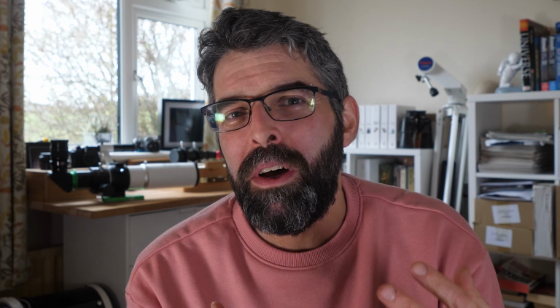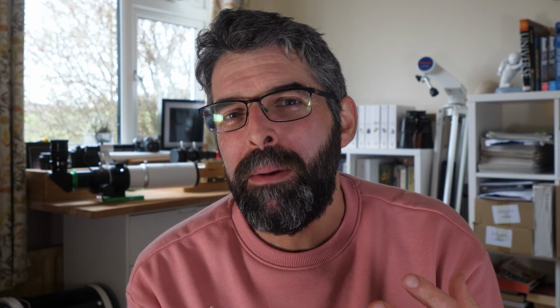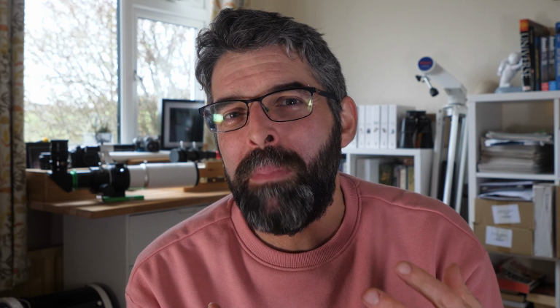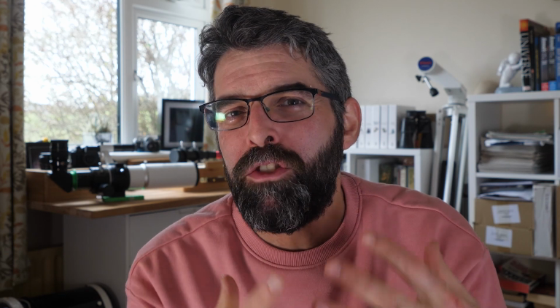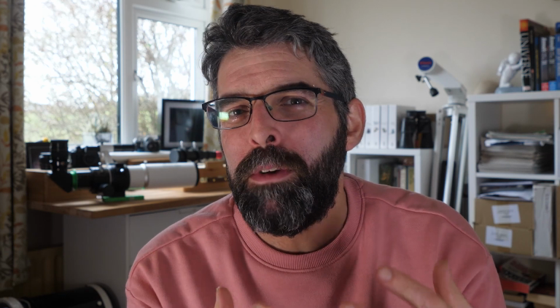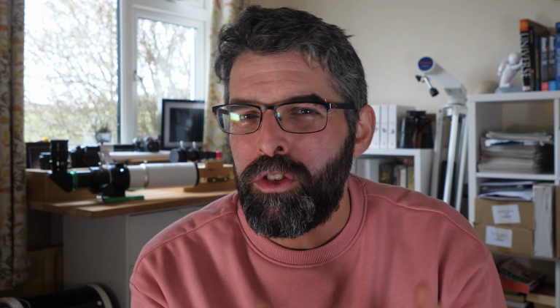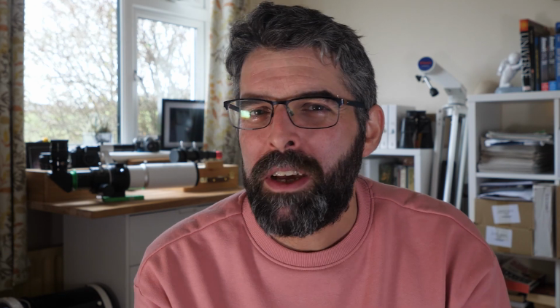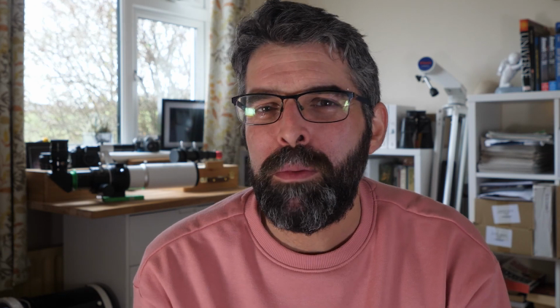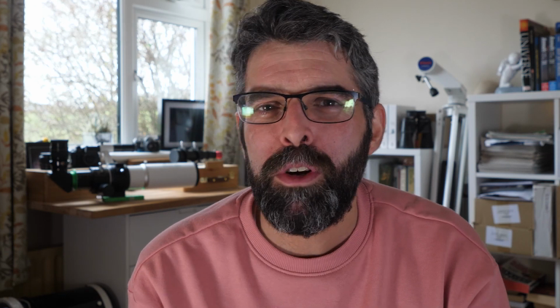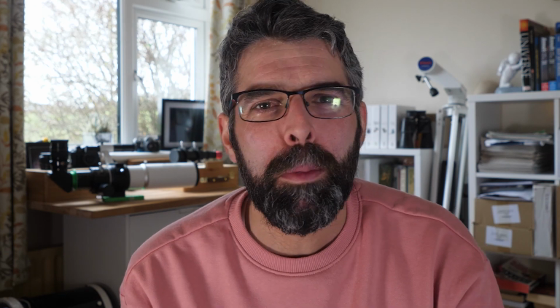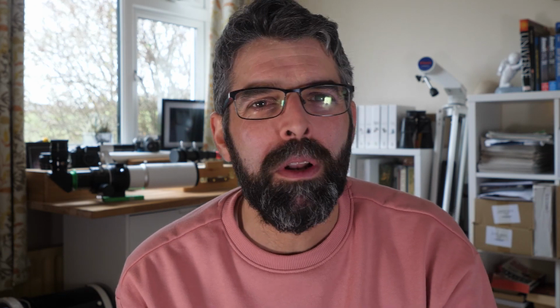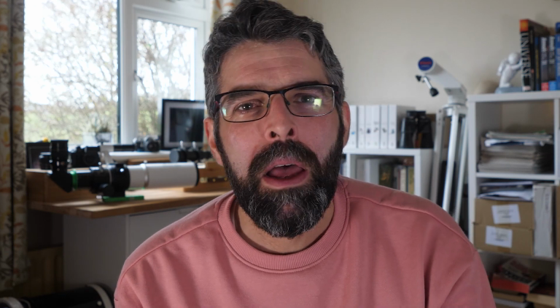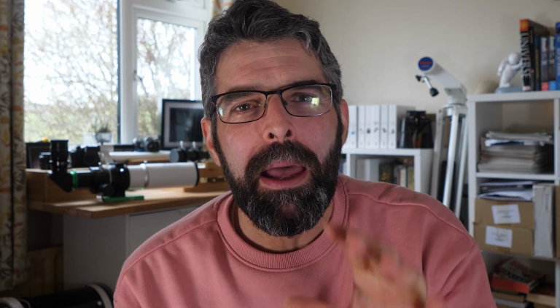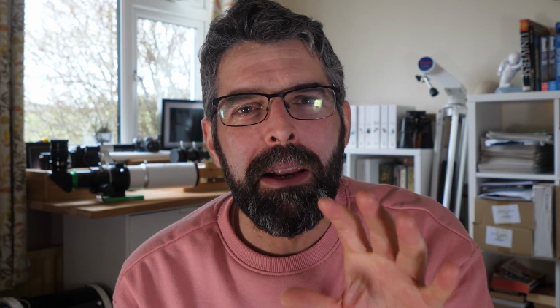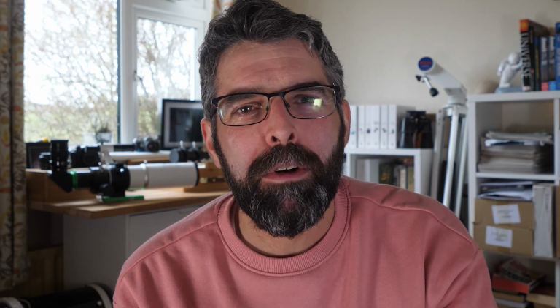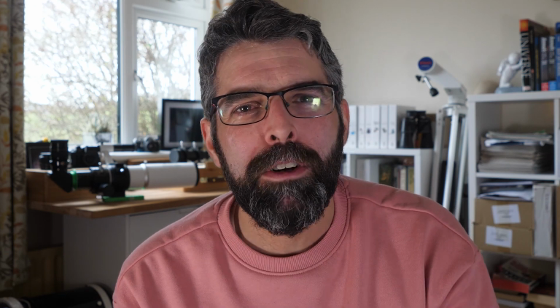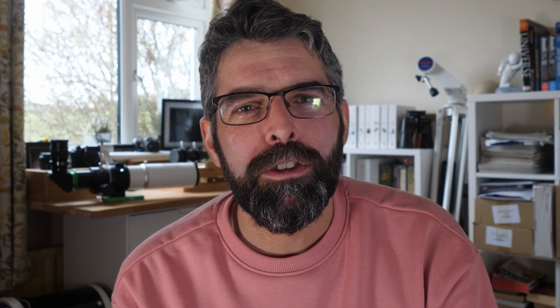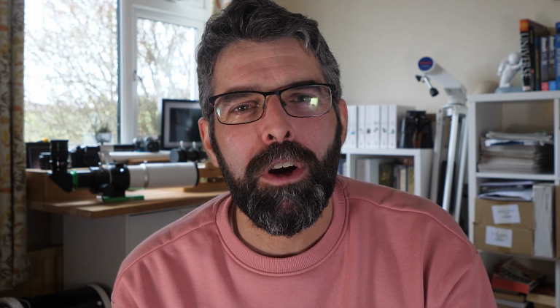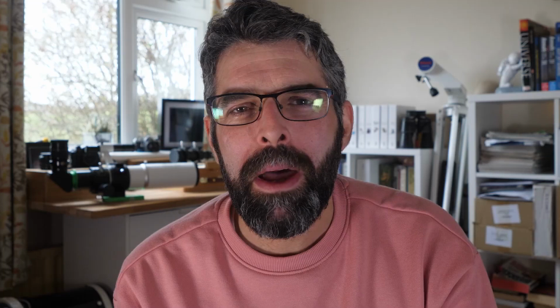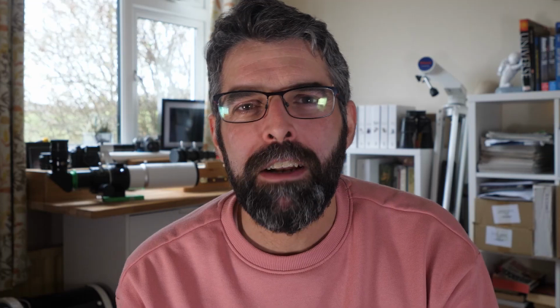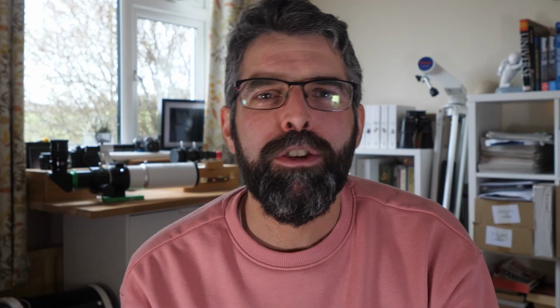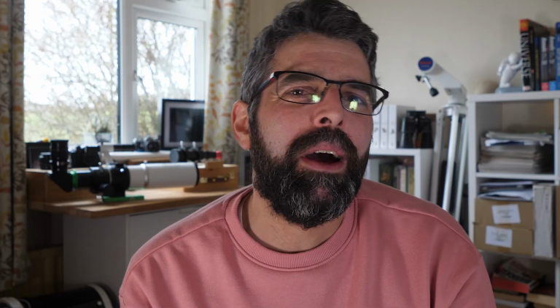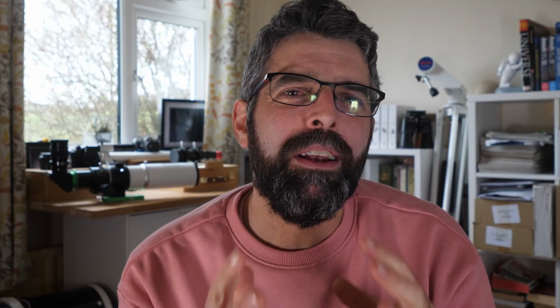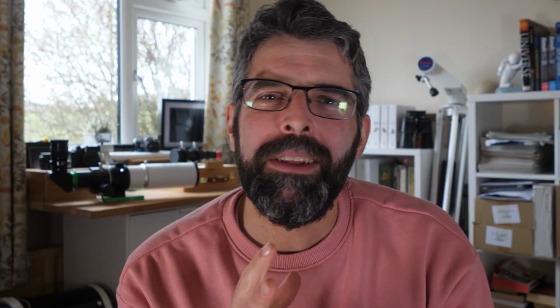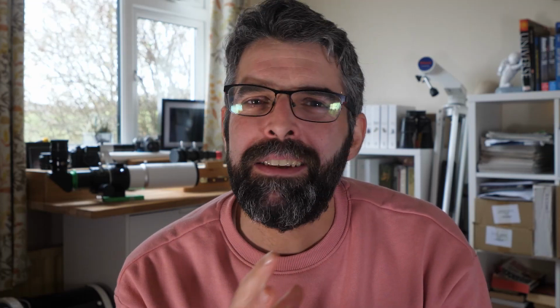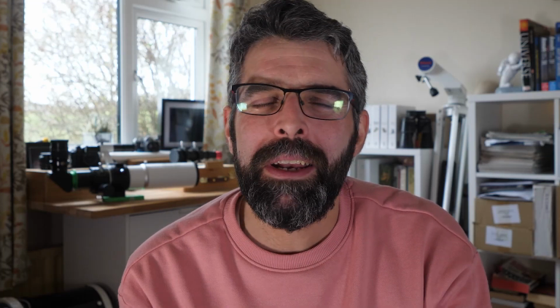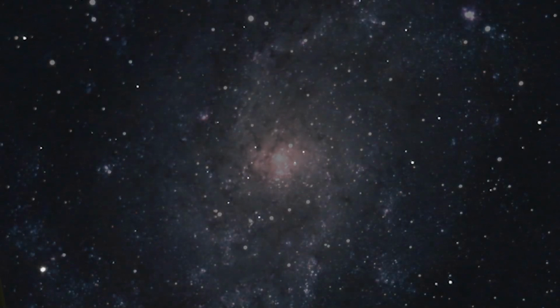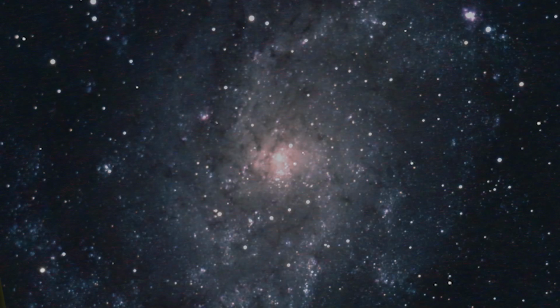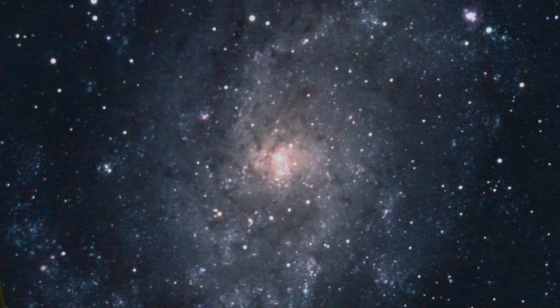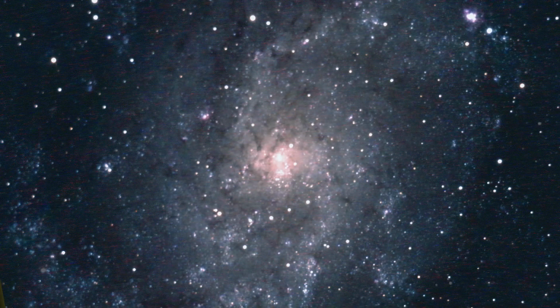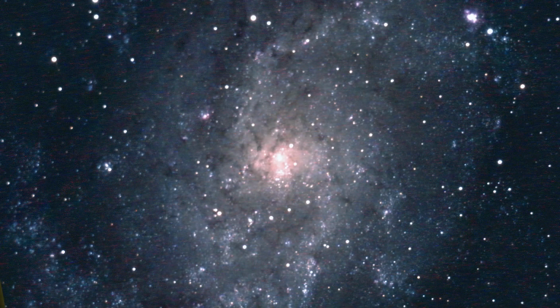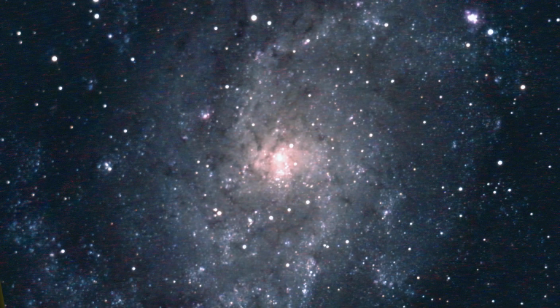Andromeda does have an observable globular cluster called Mayall II, and I'll look at that in my next video on Andromeda.